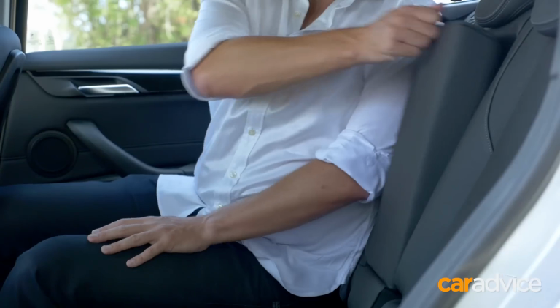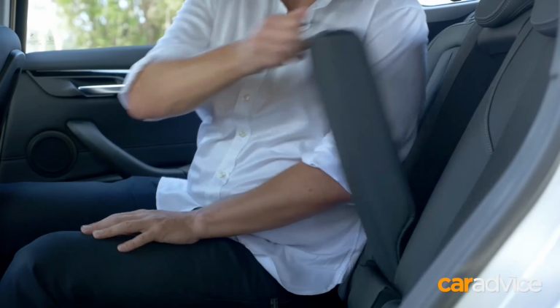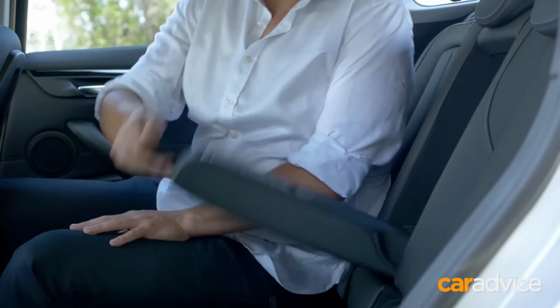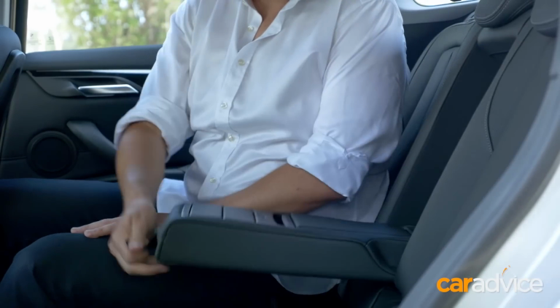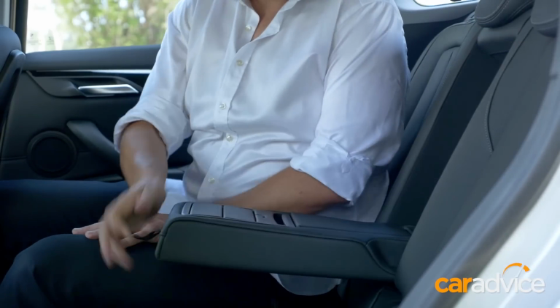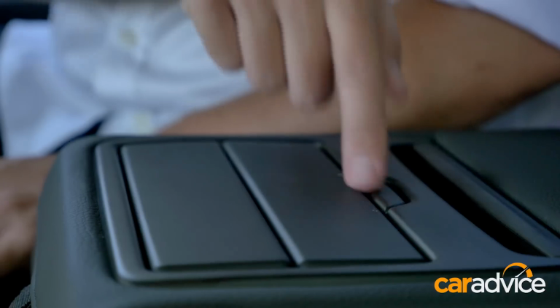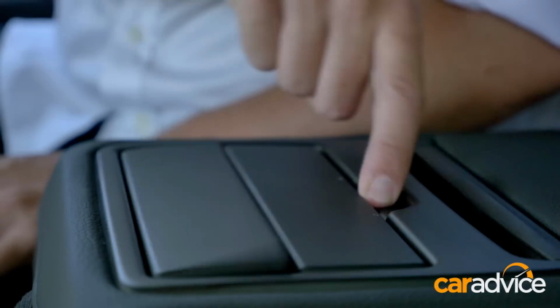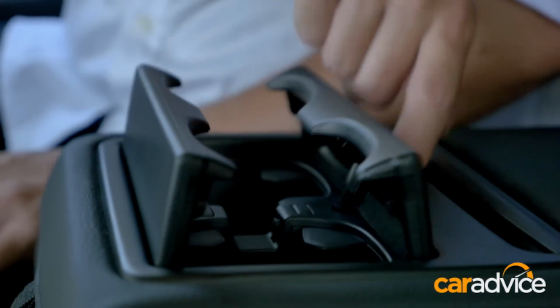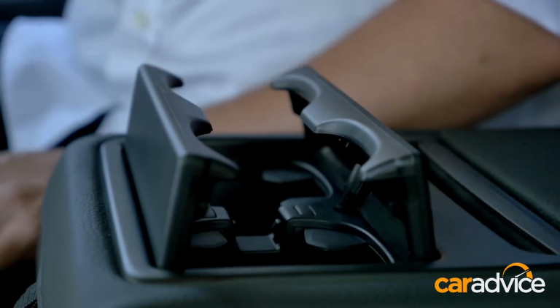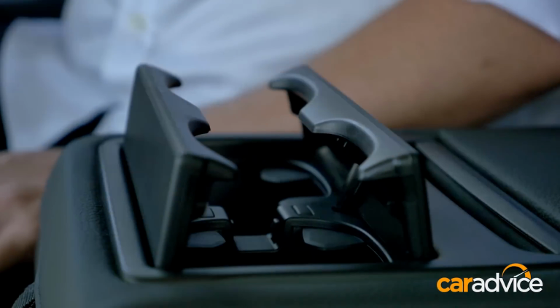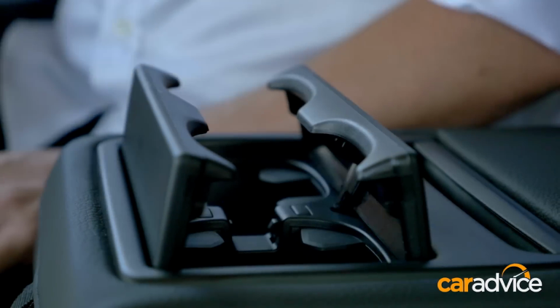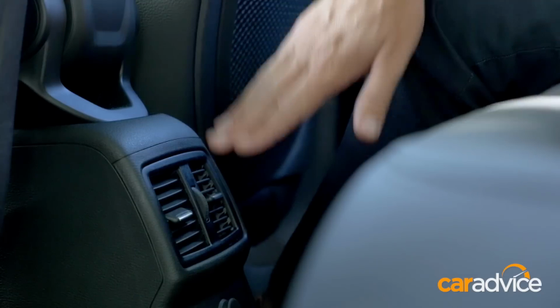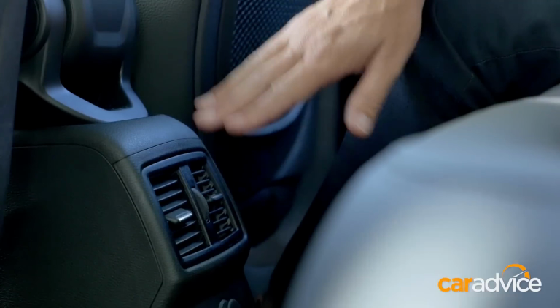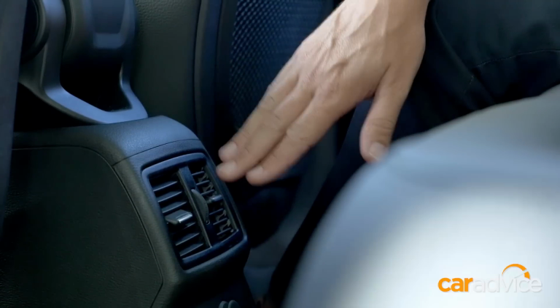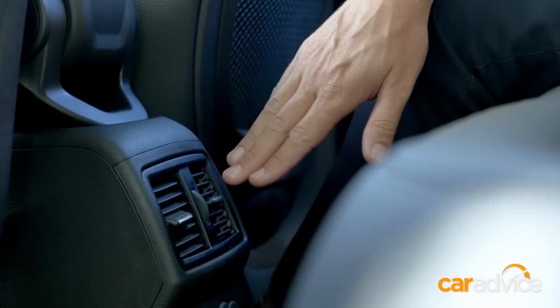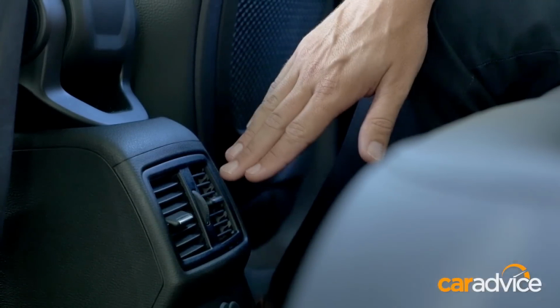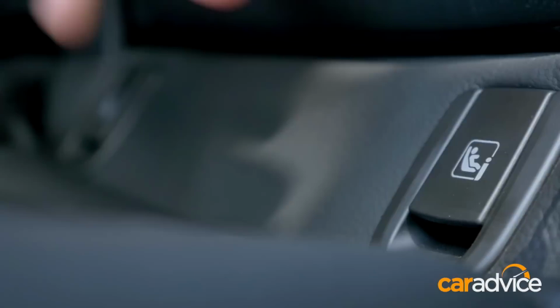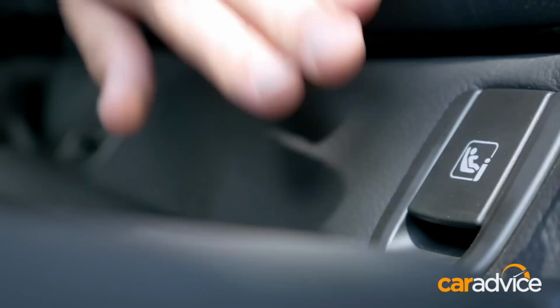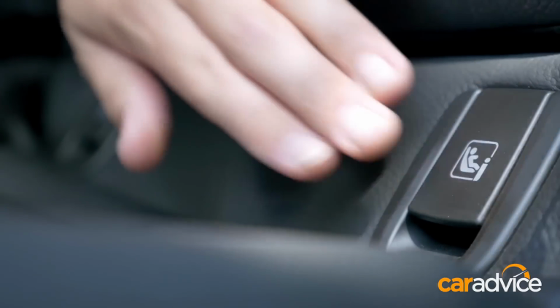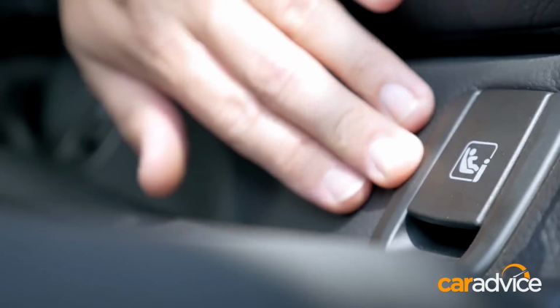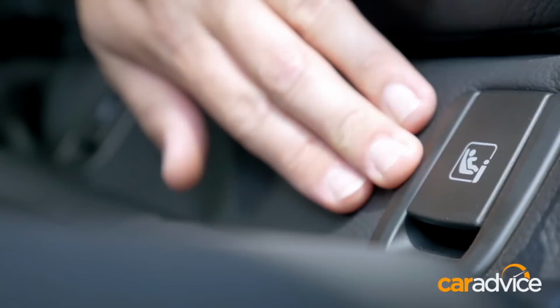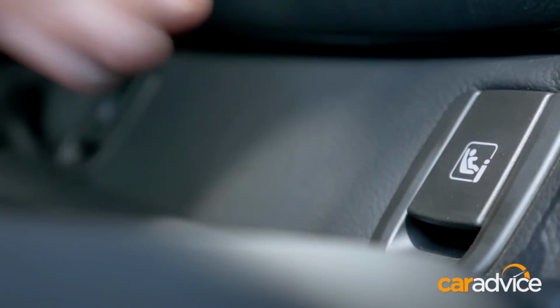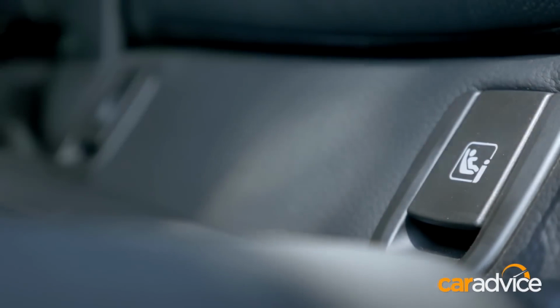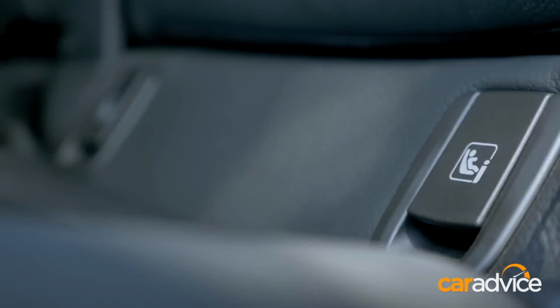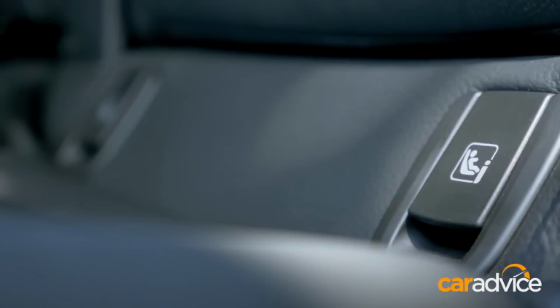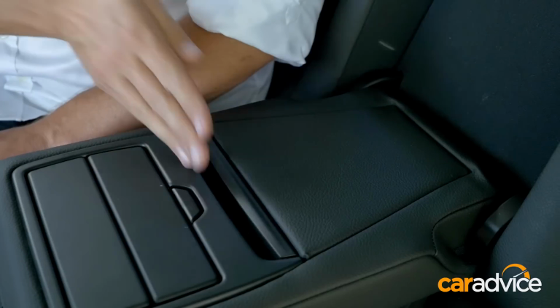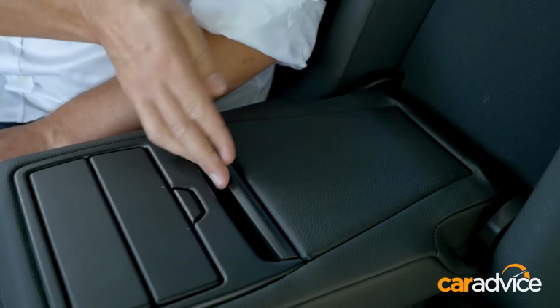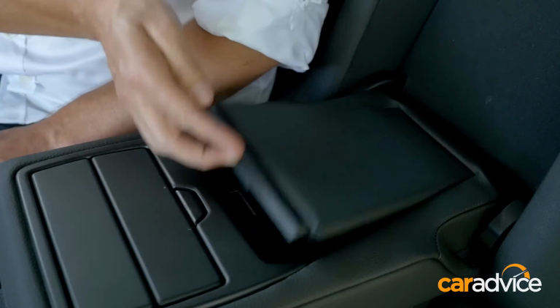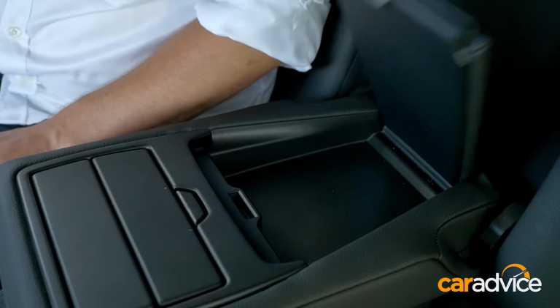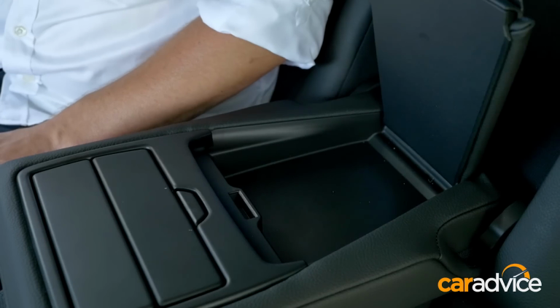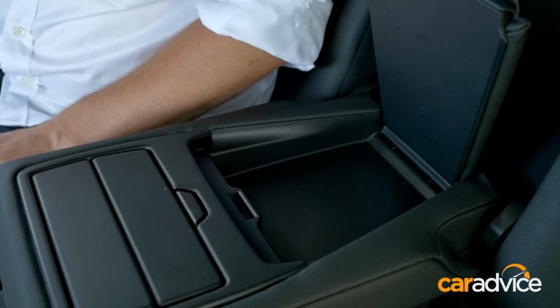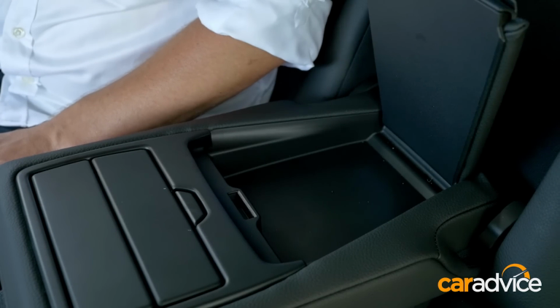Being a BMW, you get cup holders, air vents, two ISOFIX mounting points, and plenty of storage cubbies.